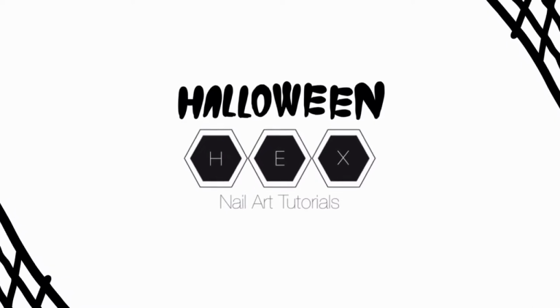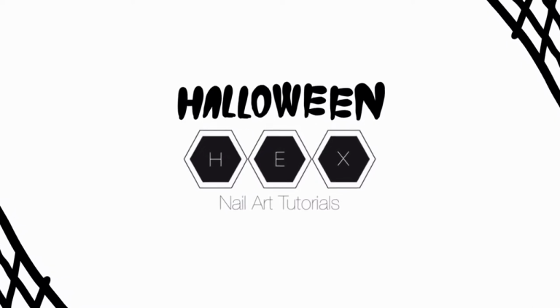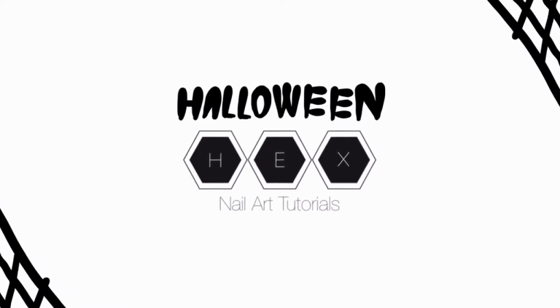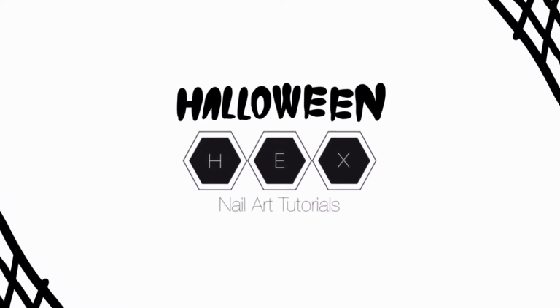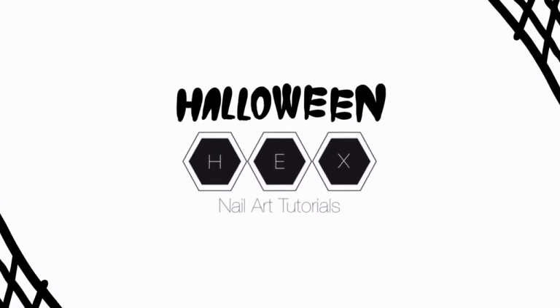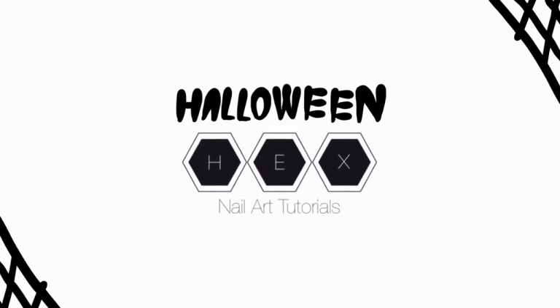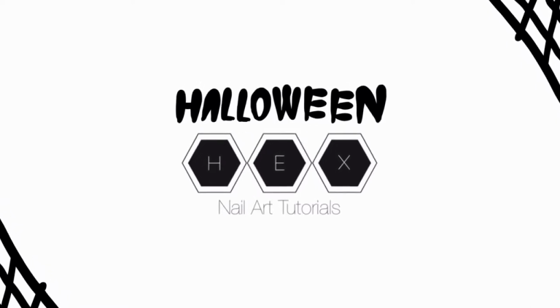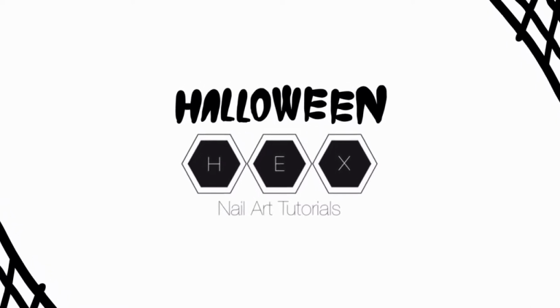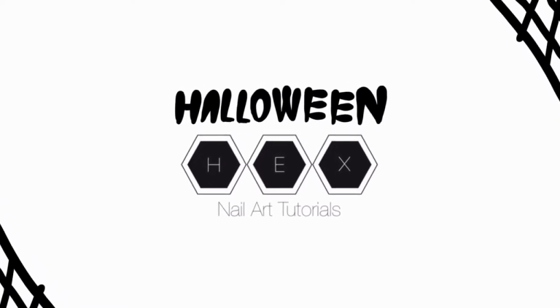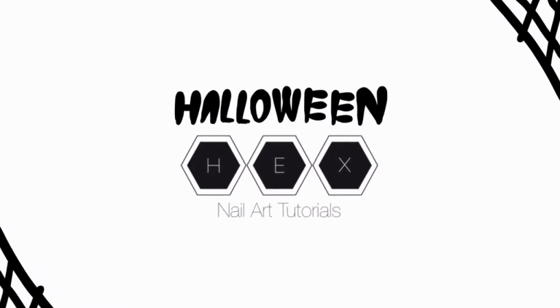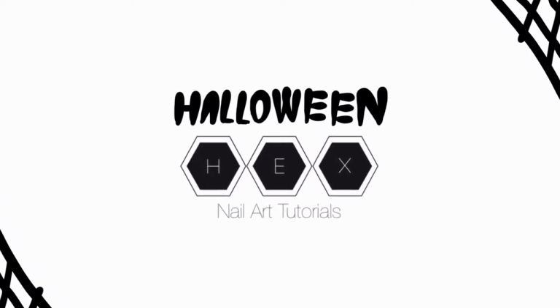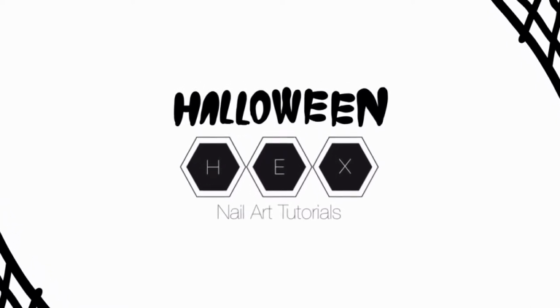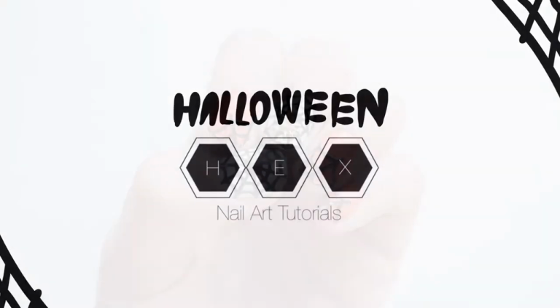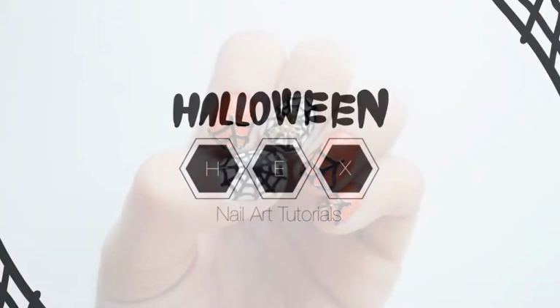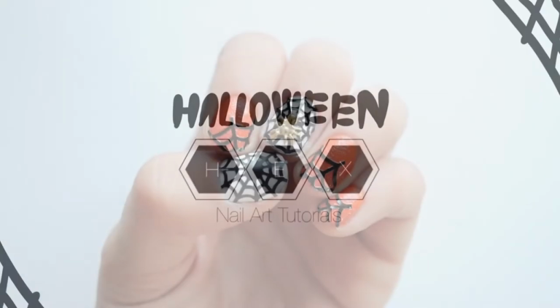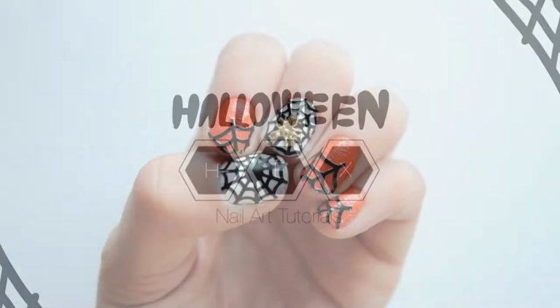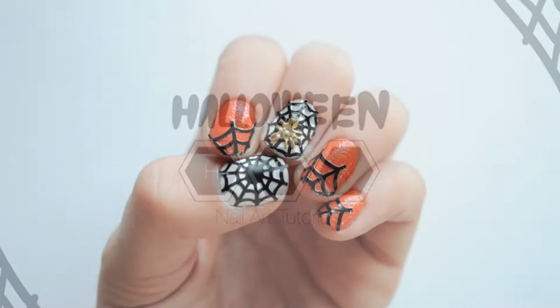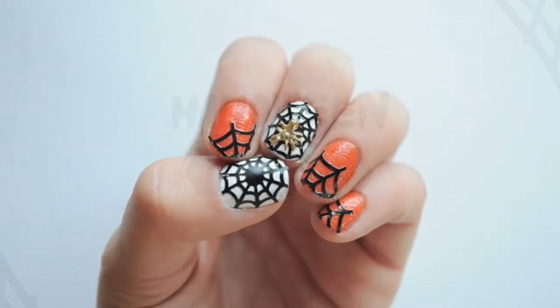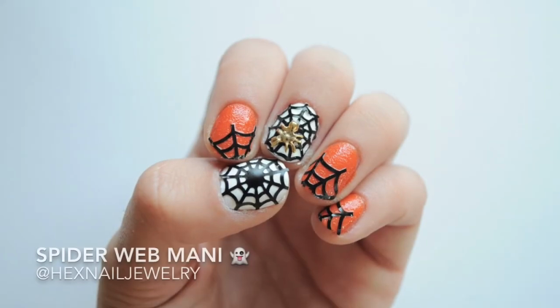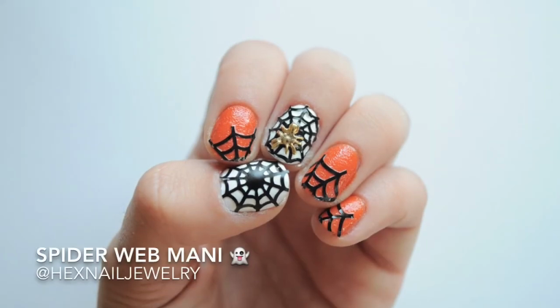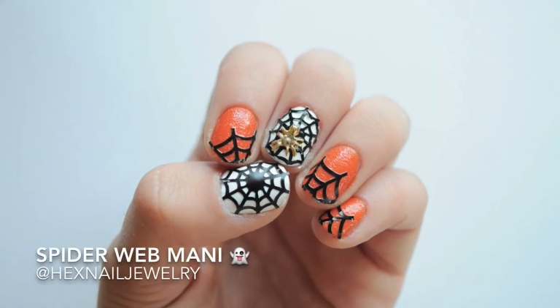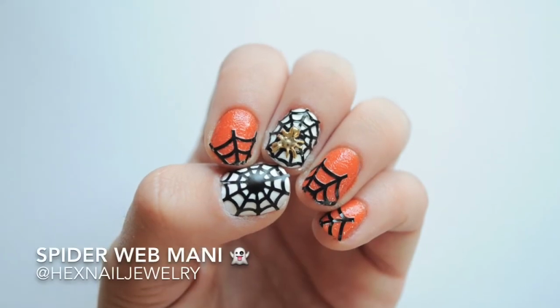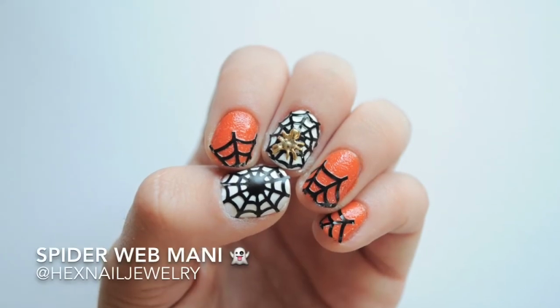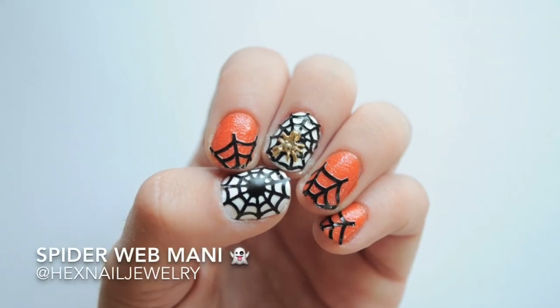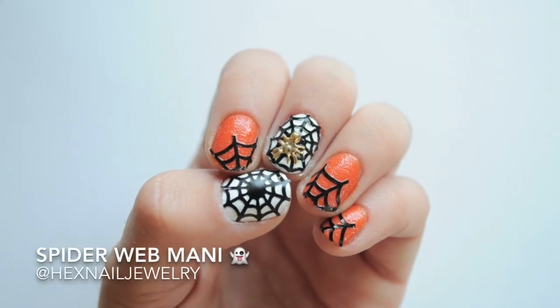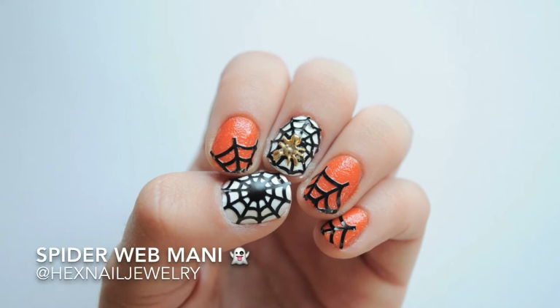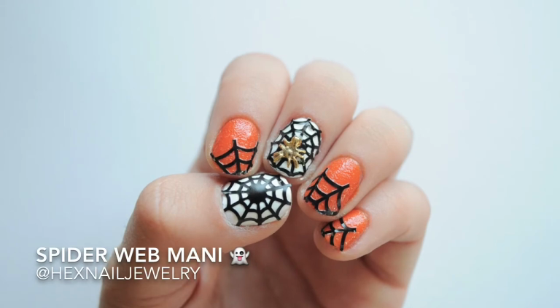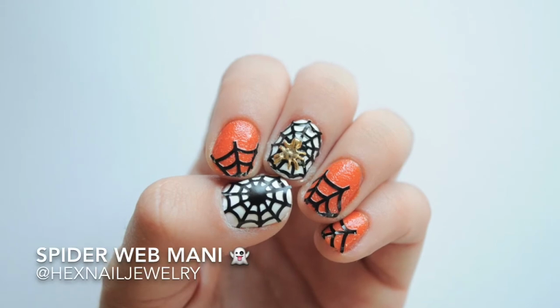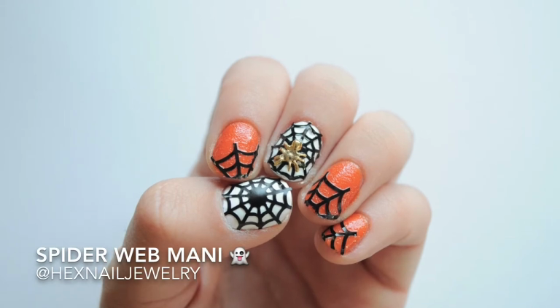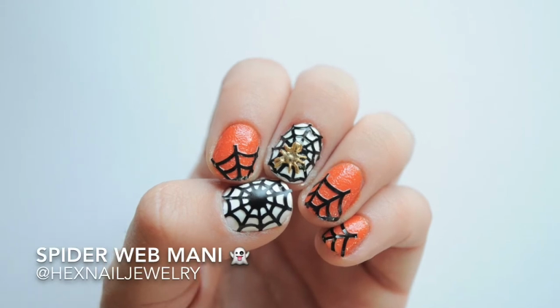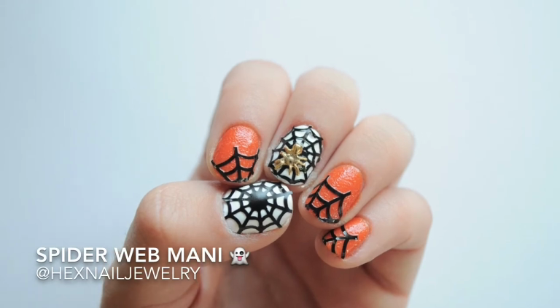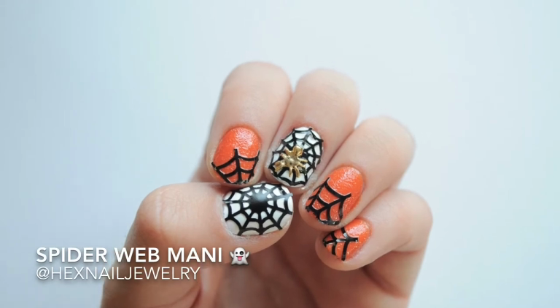Hello, this is Melissa from Hex Nail Jewelry. Today we will be doing a spiderweb mani for Halloween.